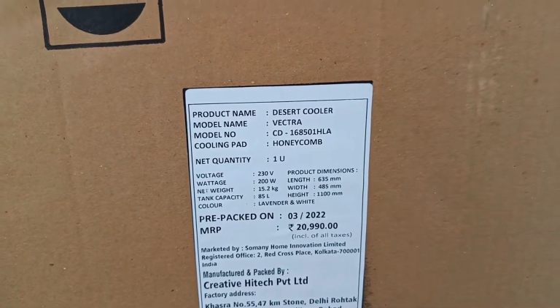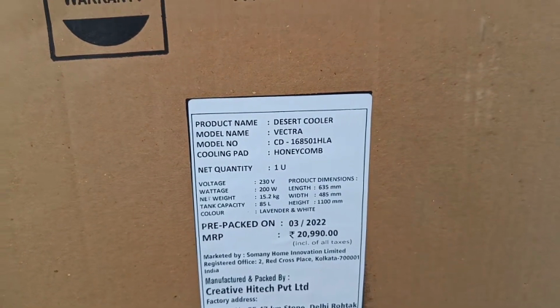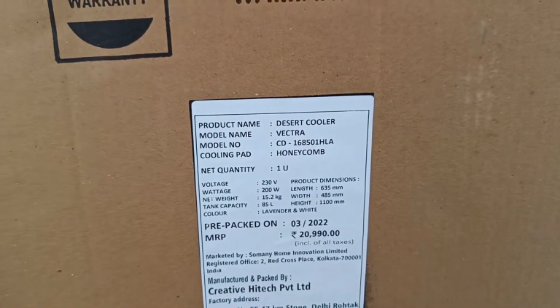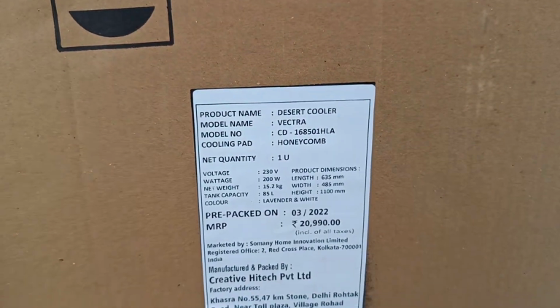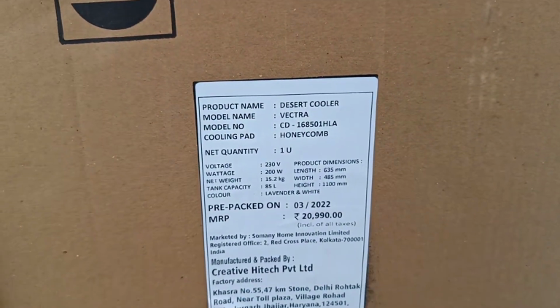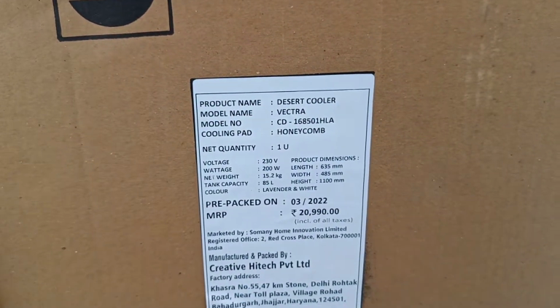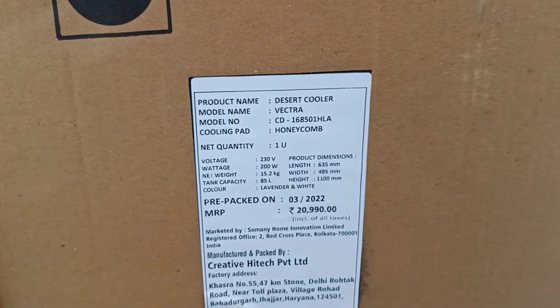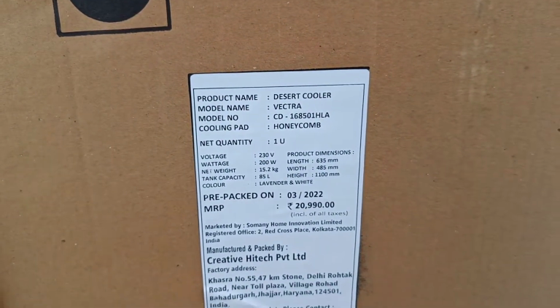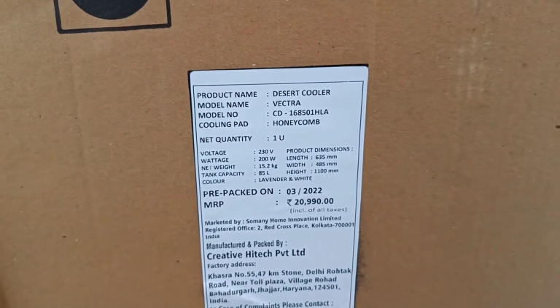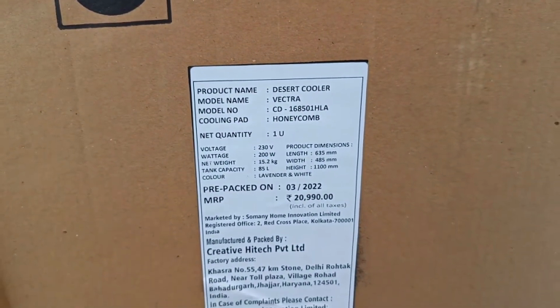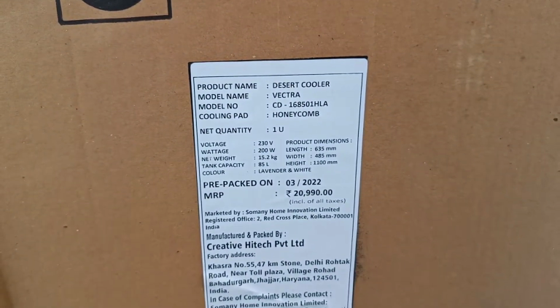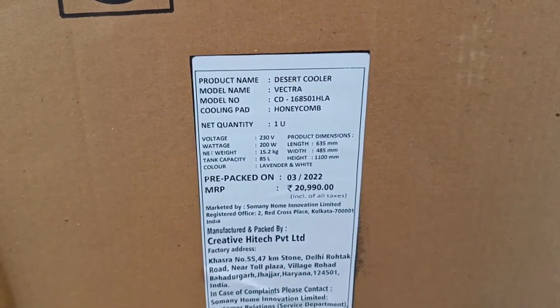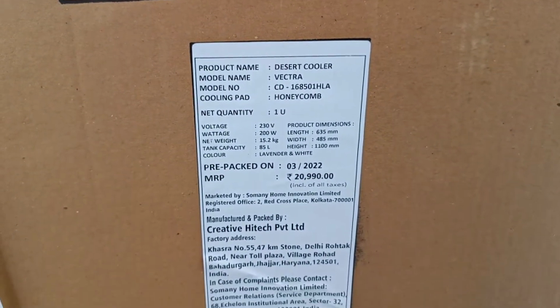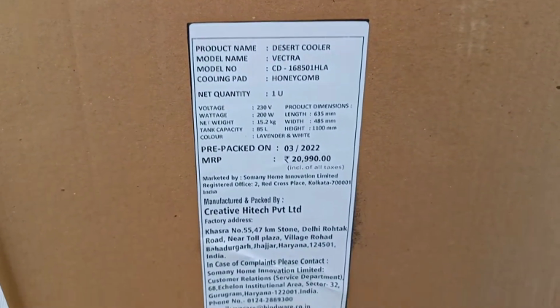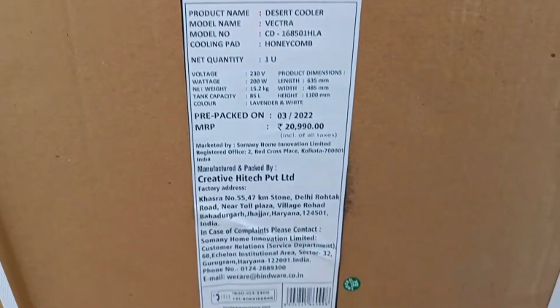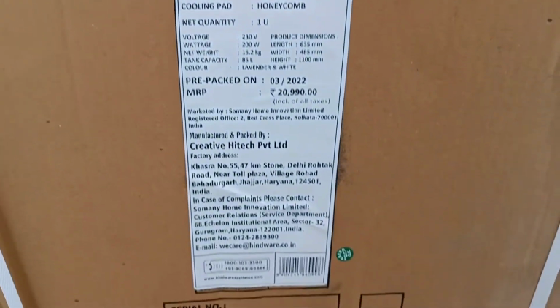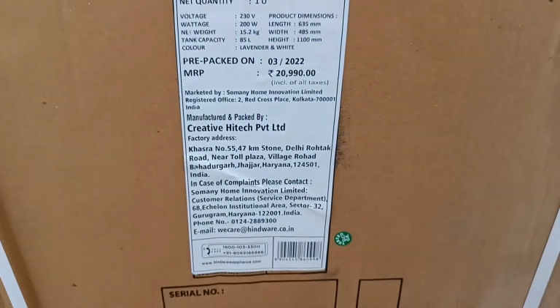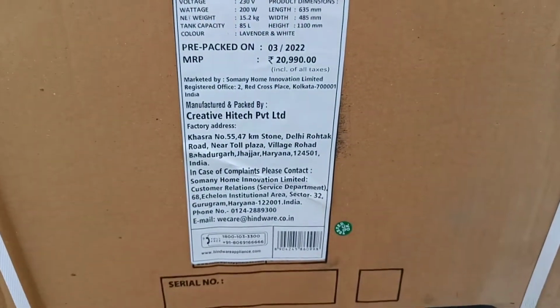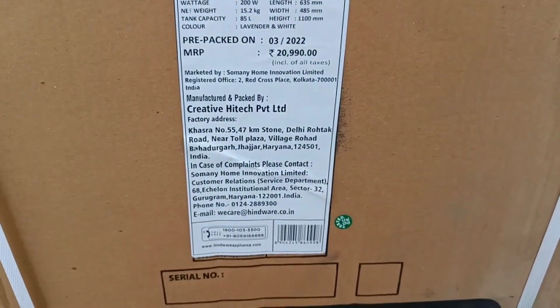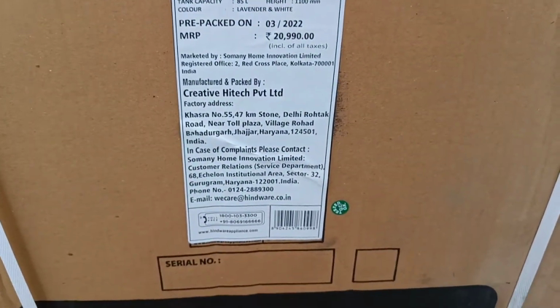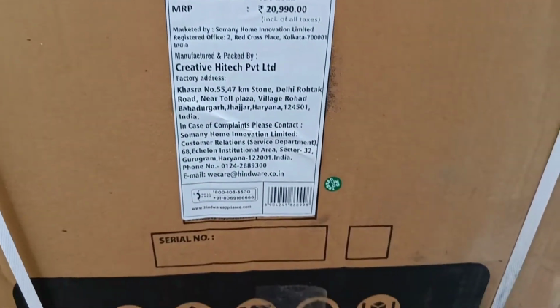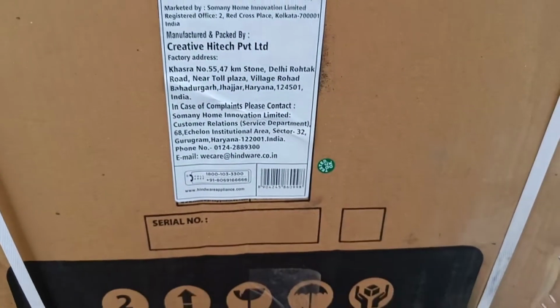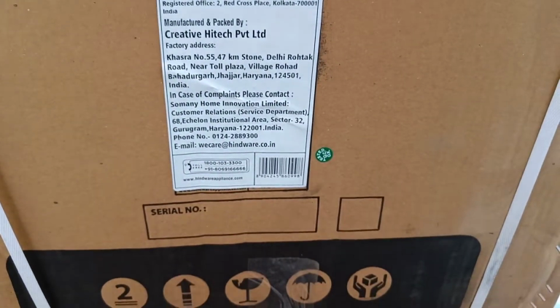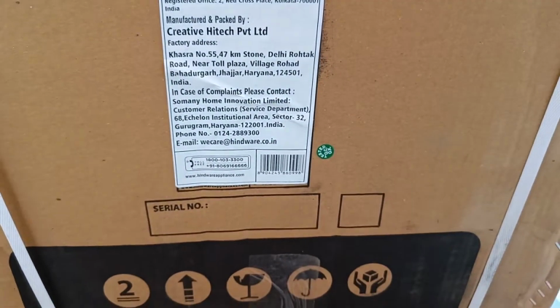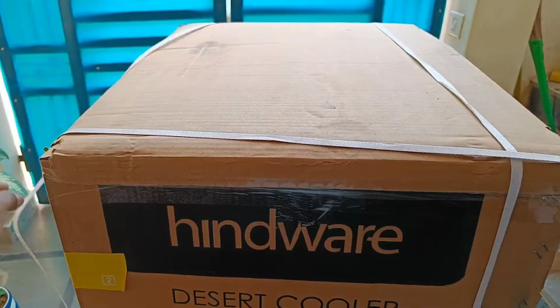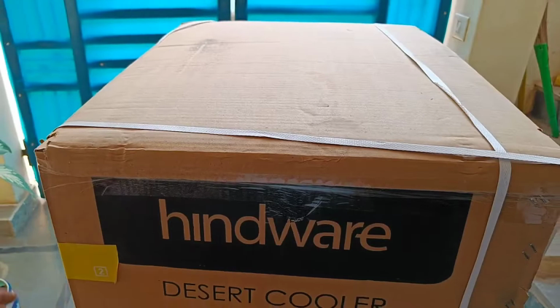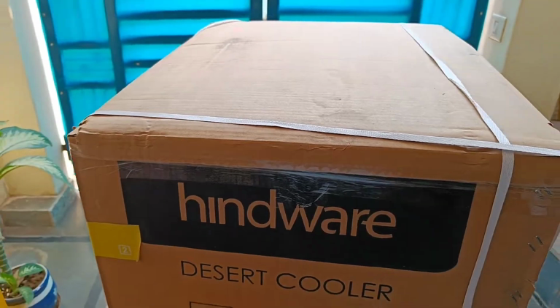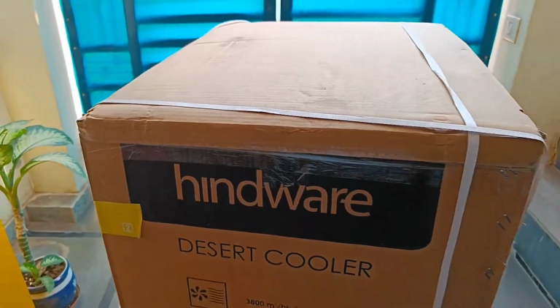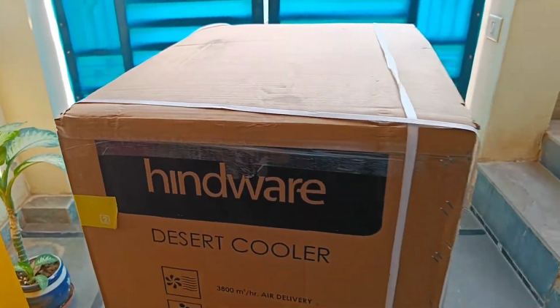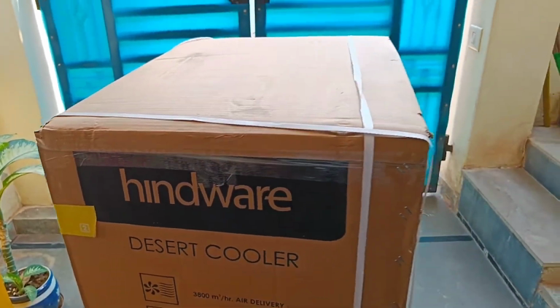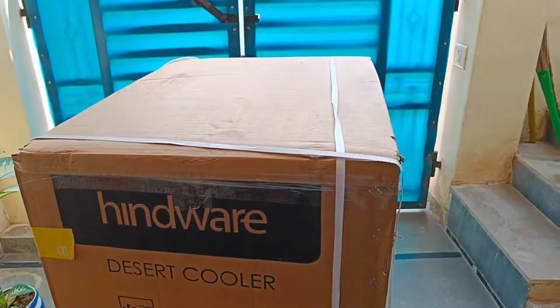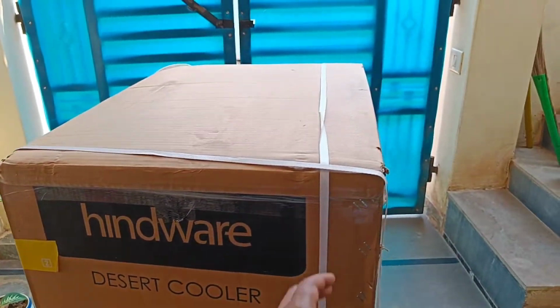This is the original cost of $21,000 almost, but this is the Flipkart sale price of $8,500.